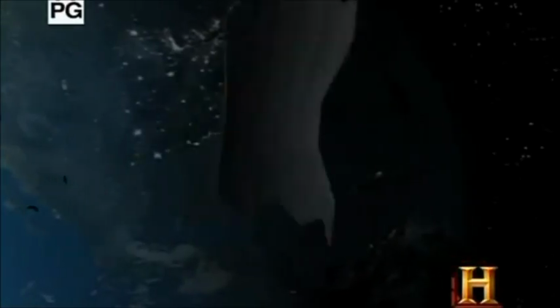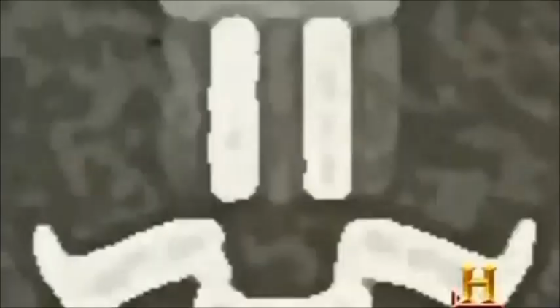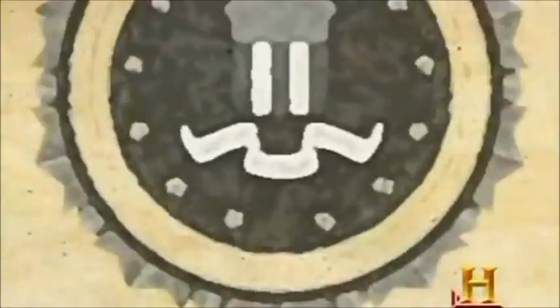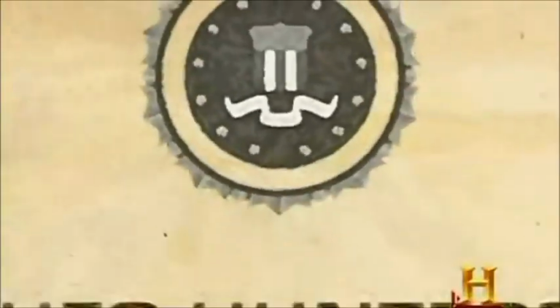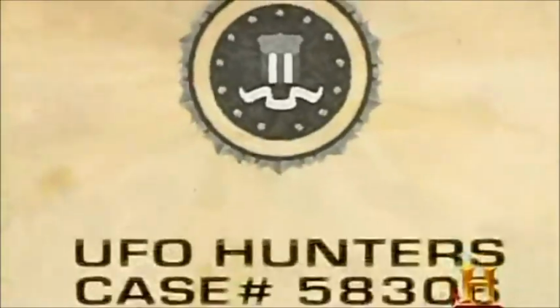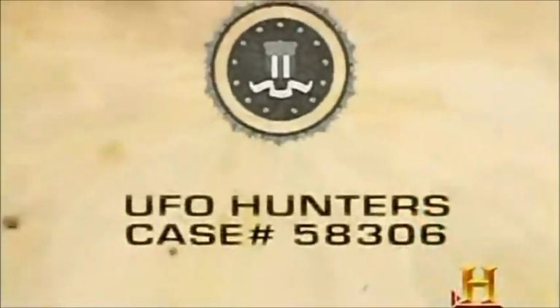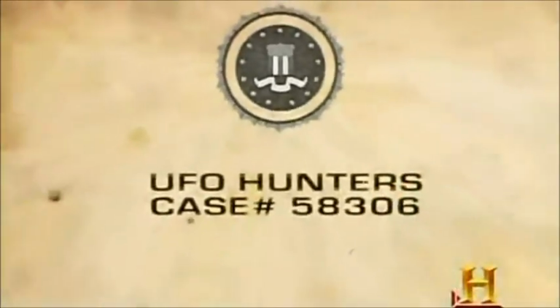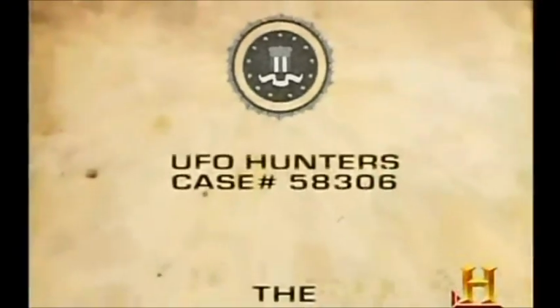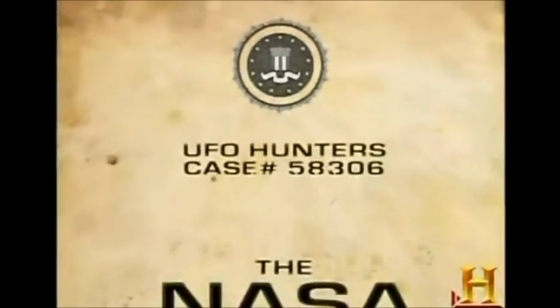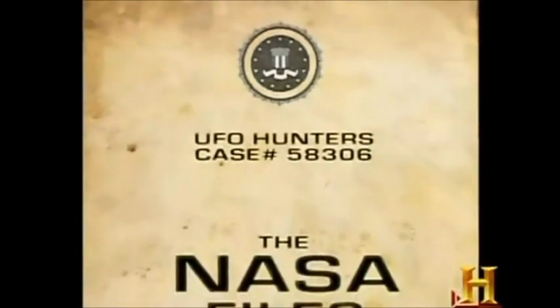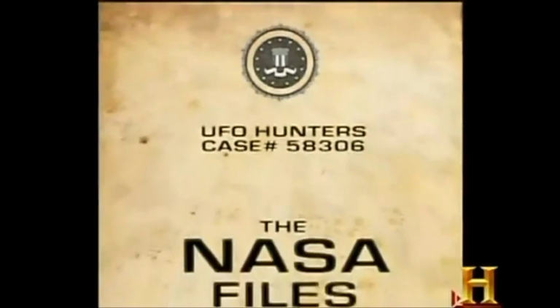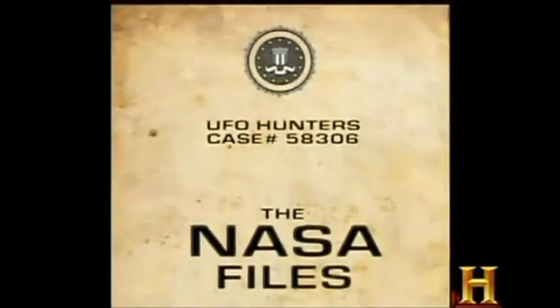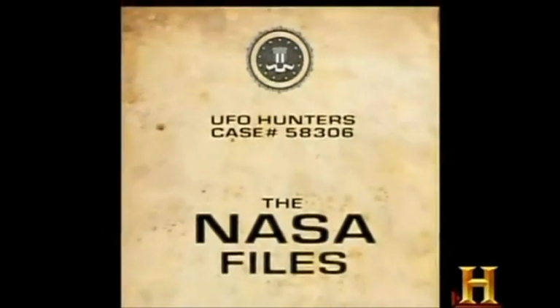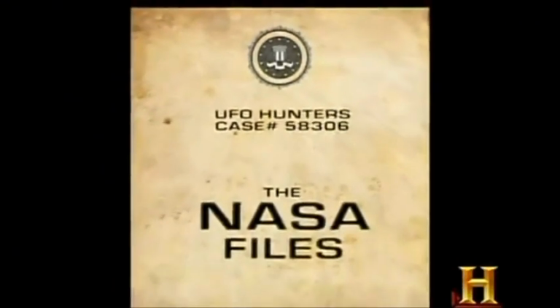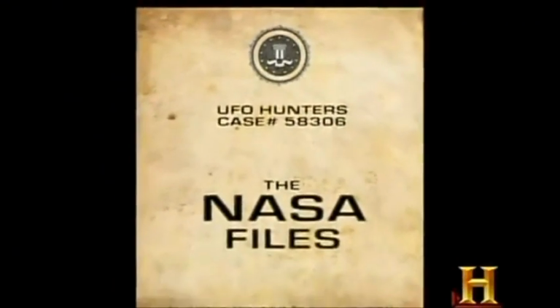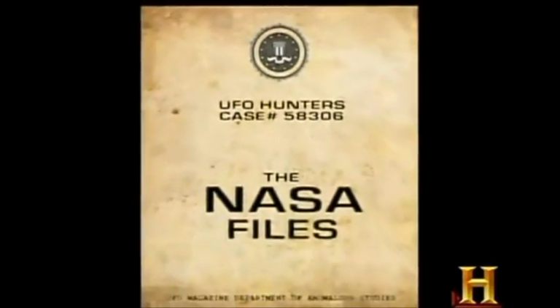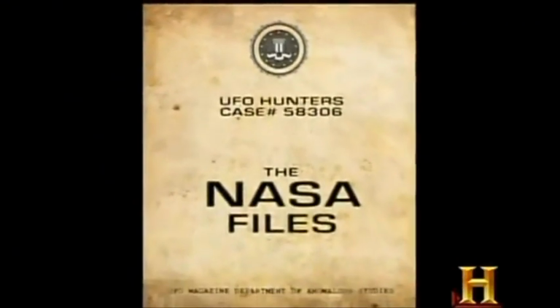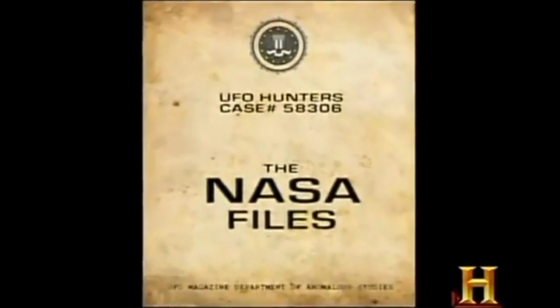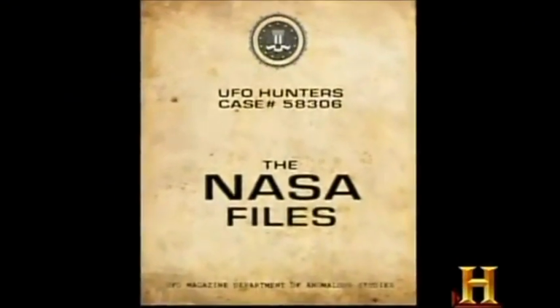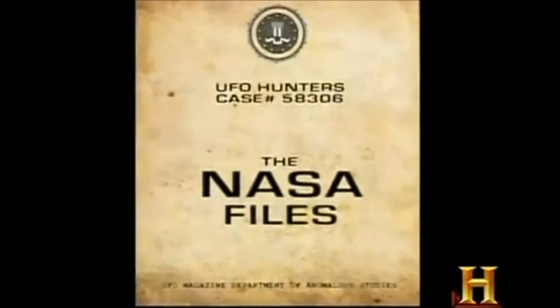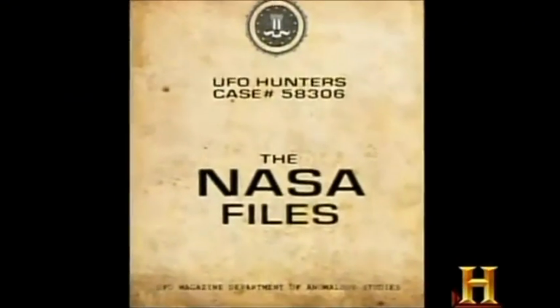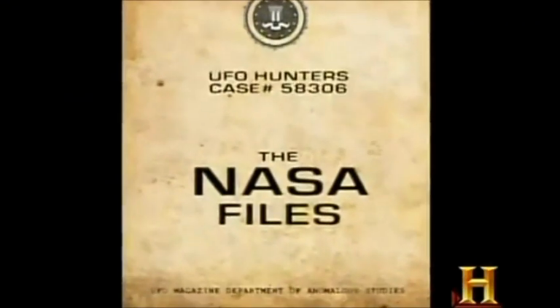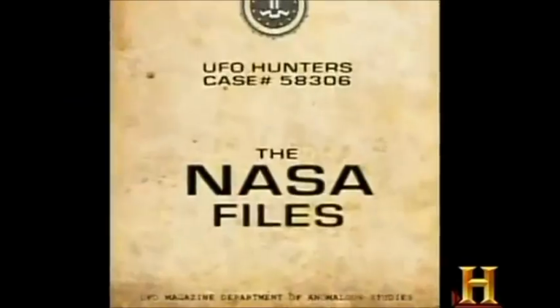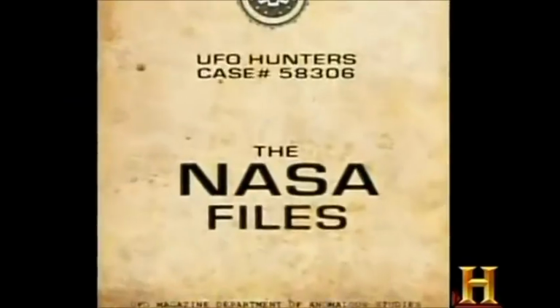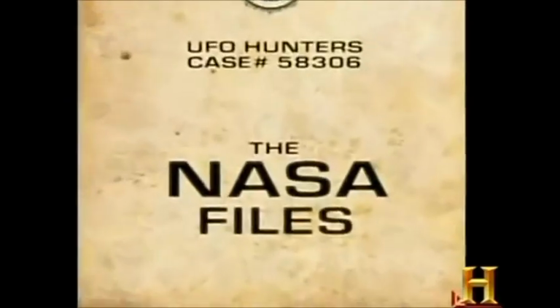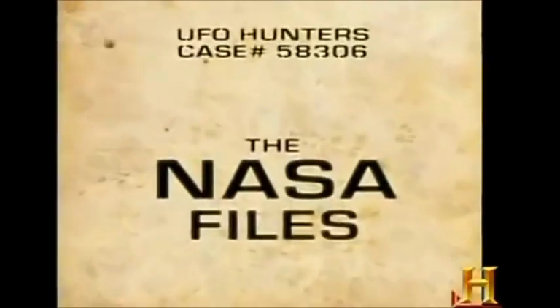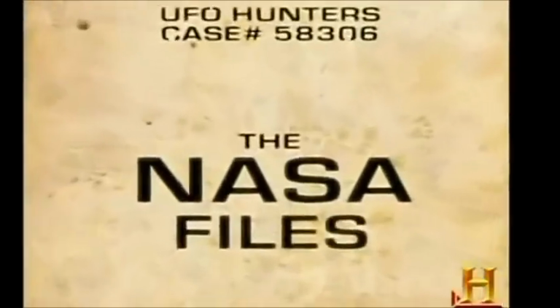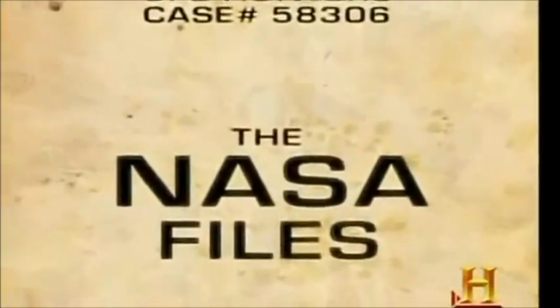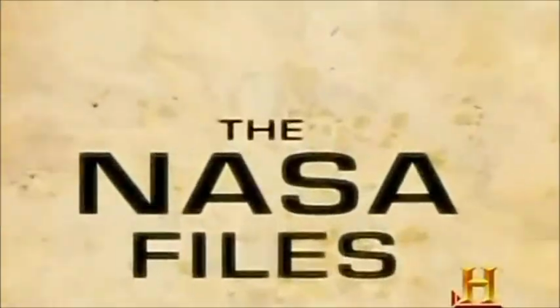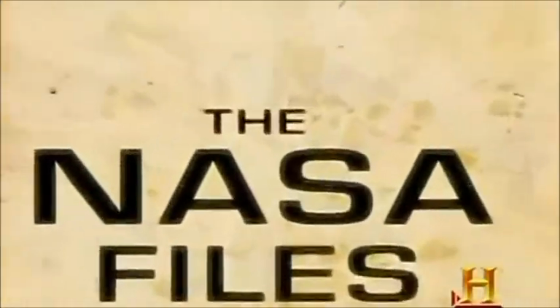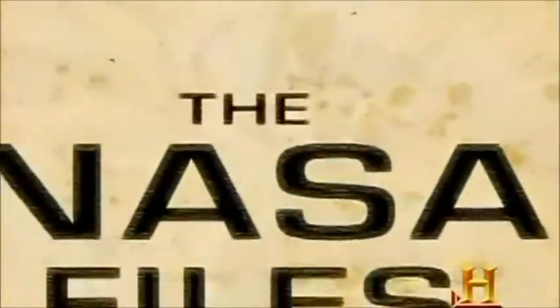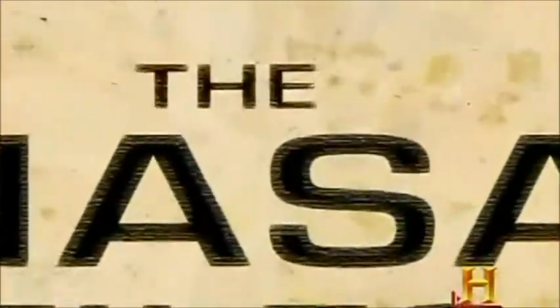This is case number 58306, The NASA Files.